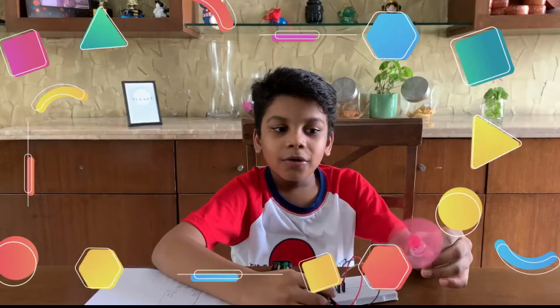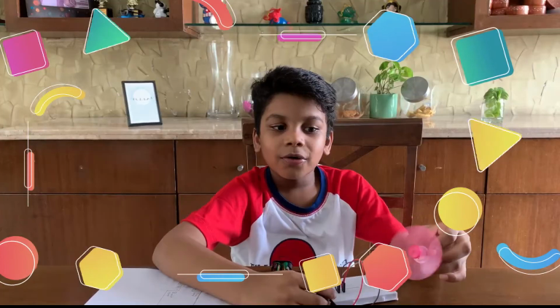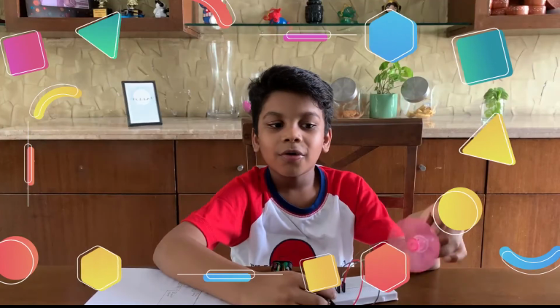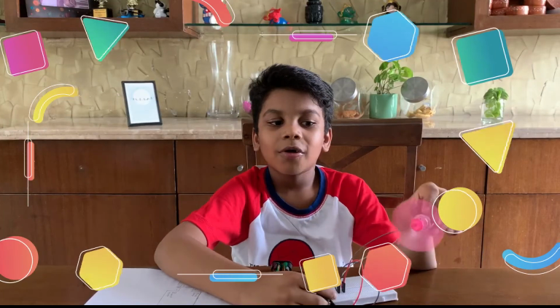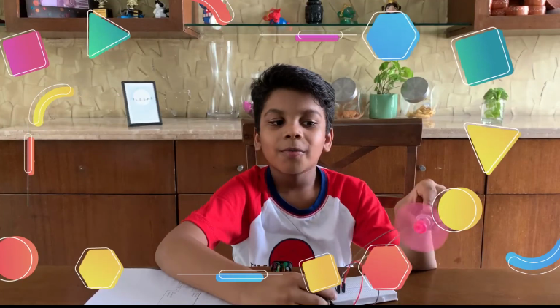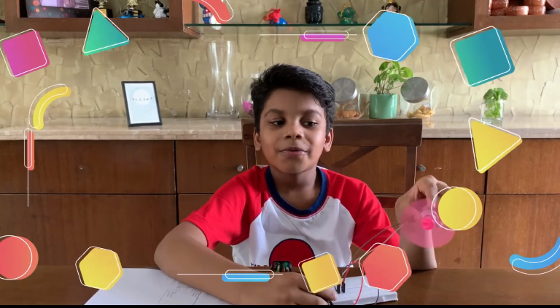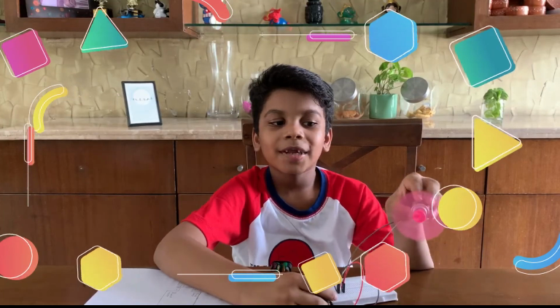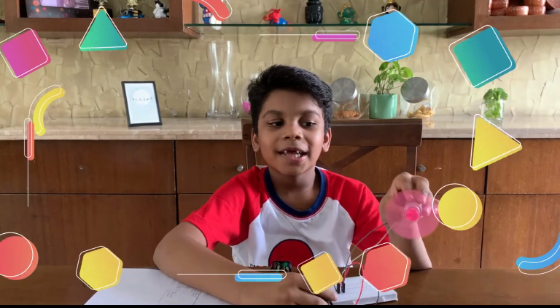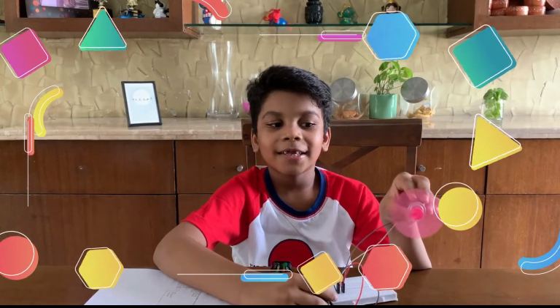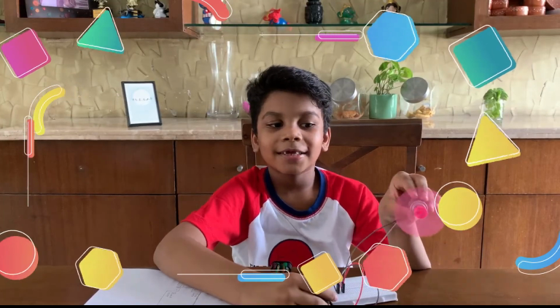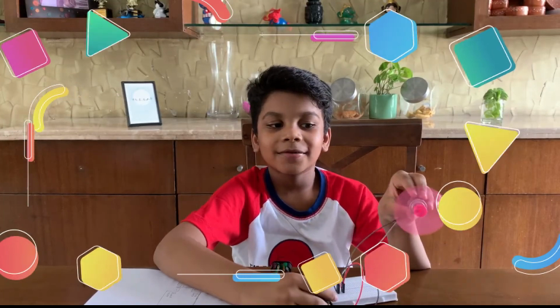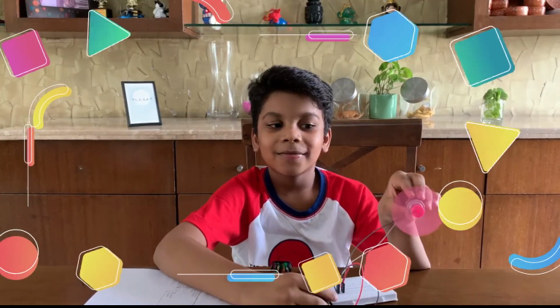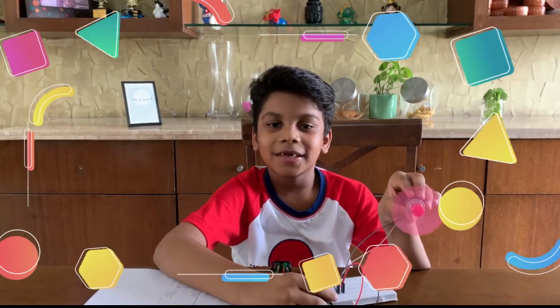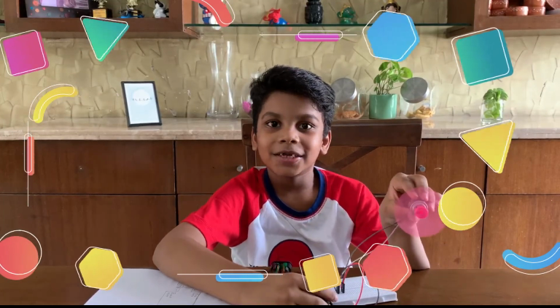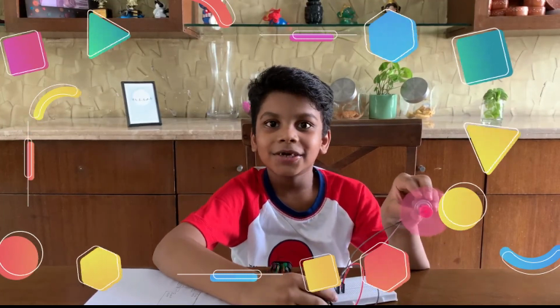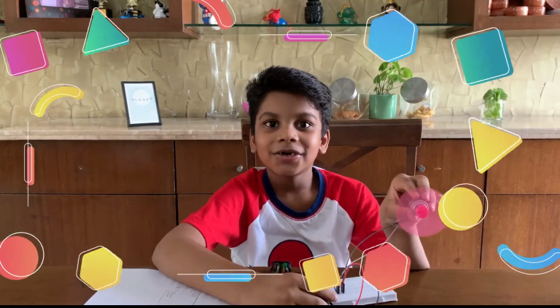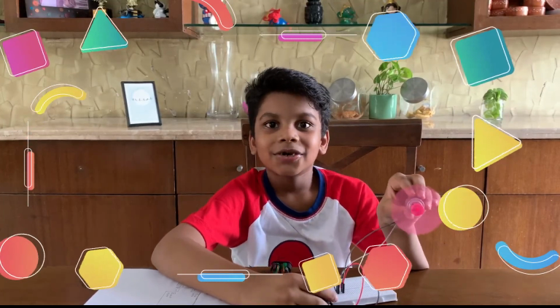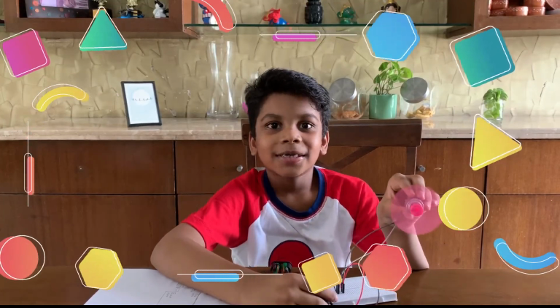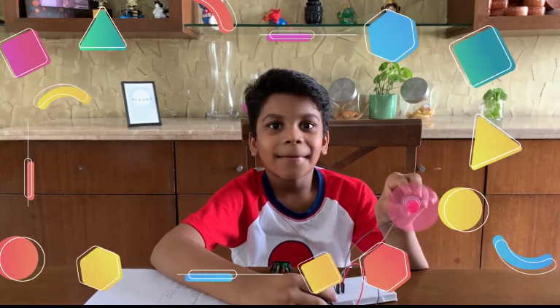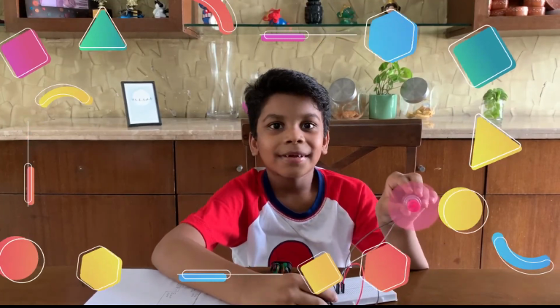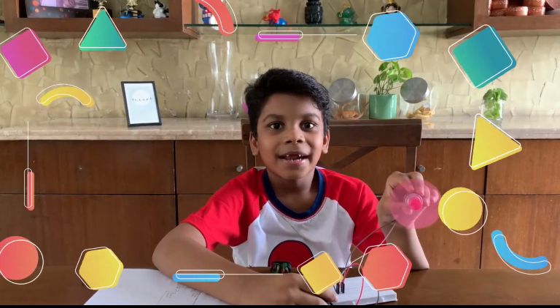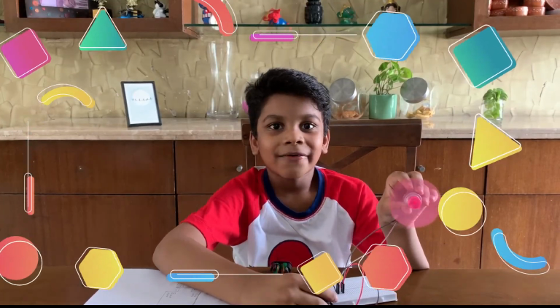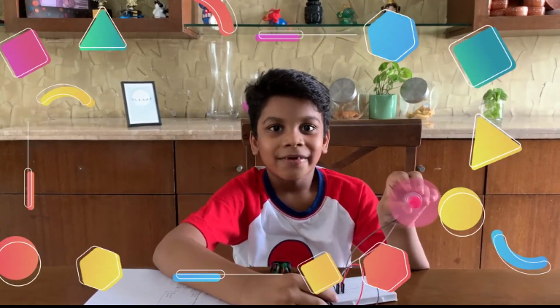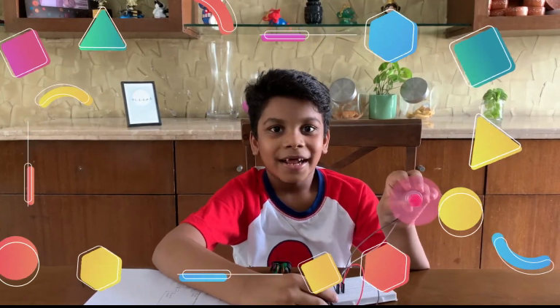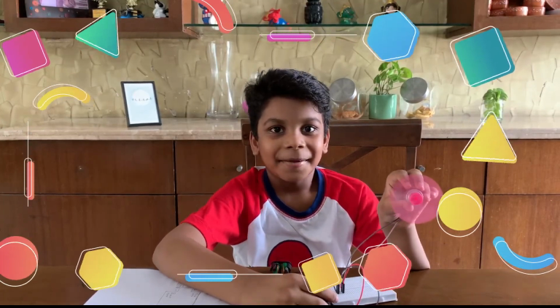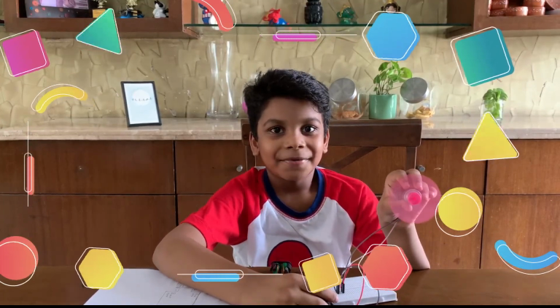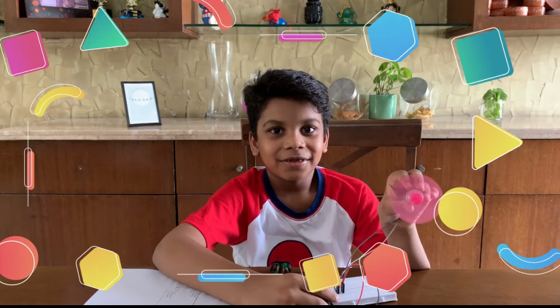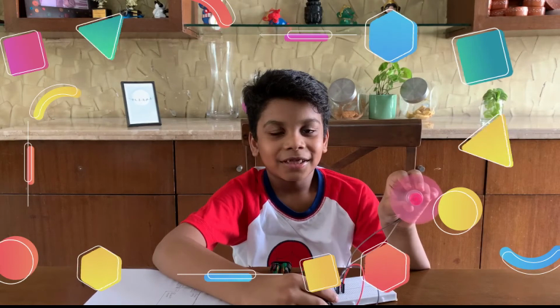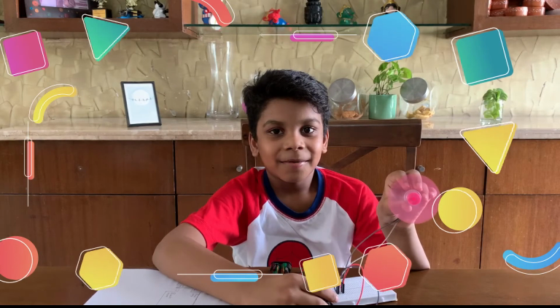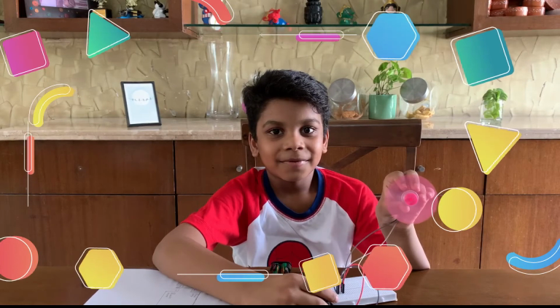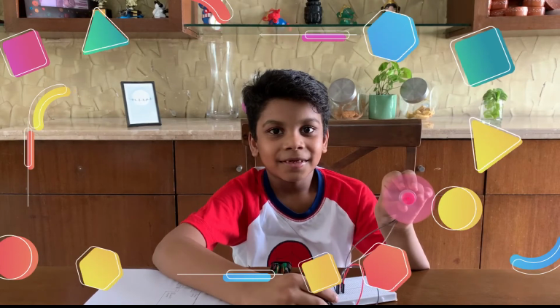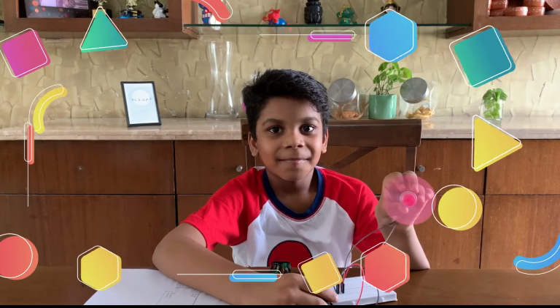I hope you liked this video. Subscribe and put a thumbs up.